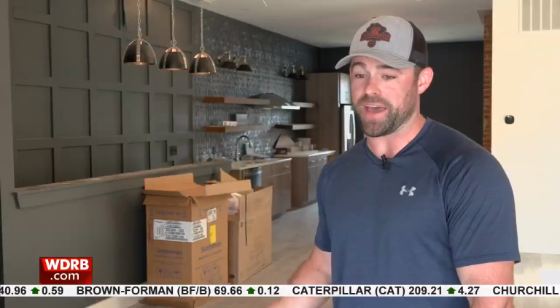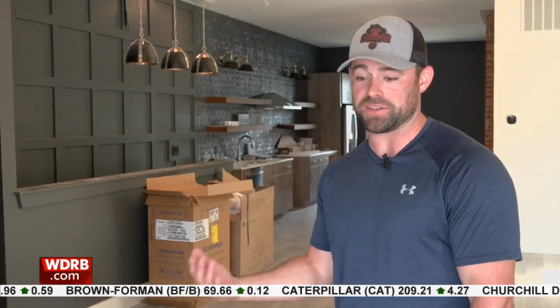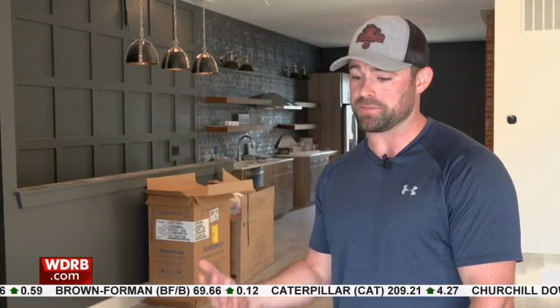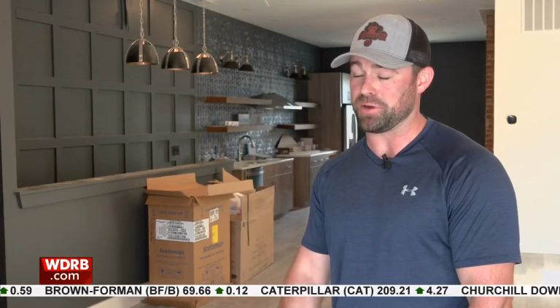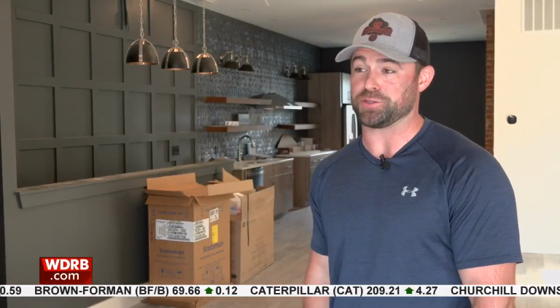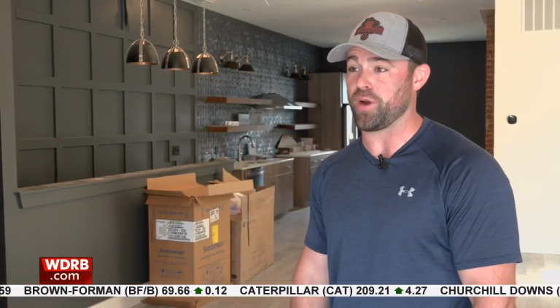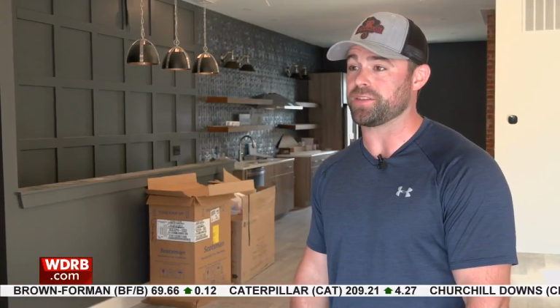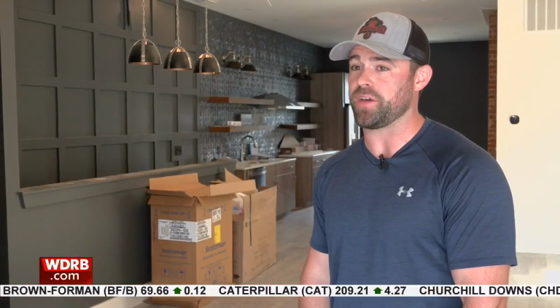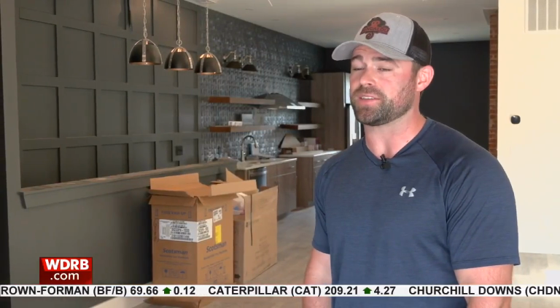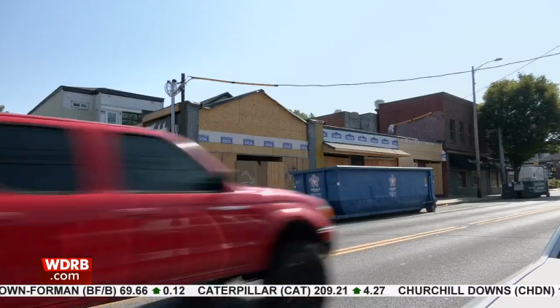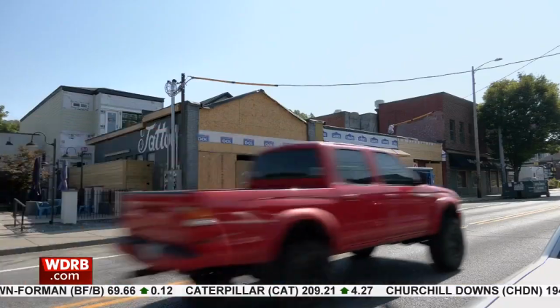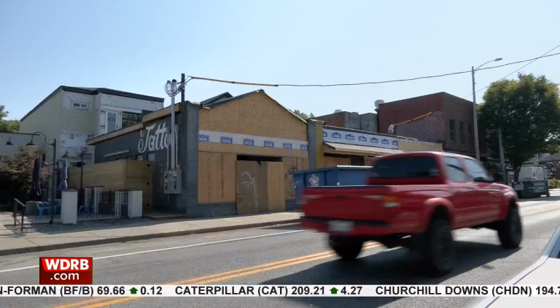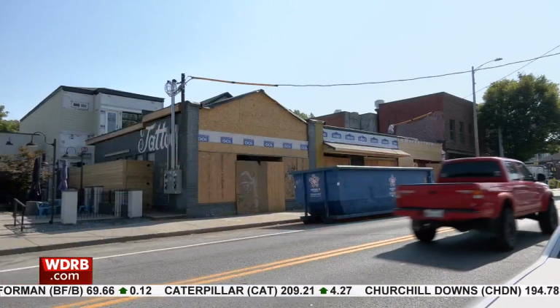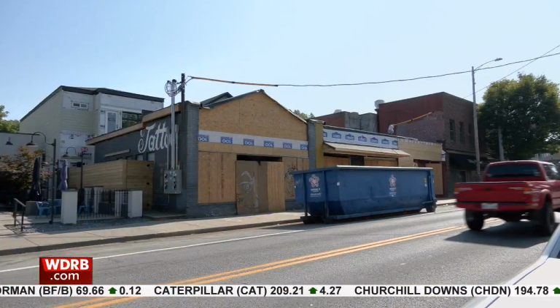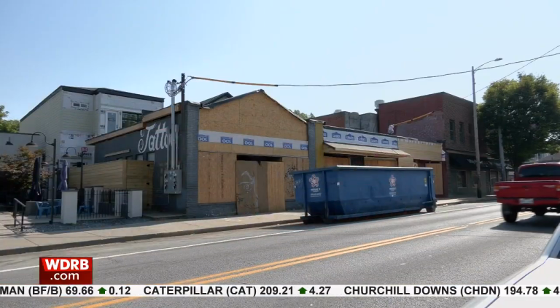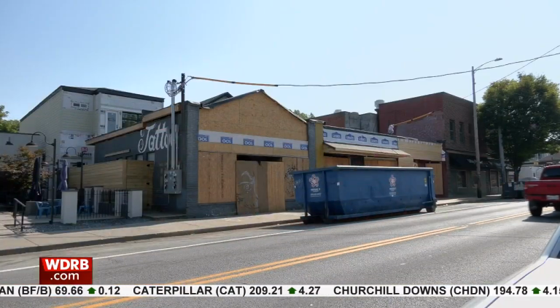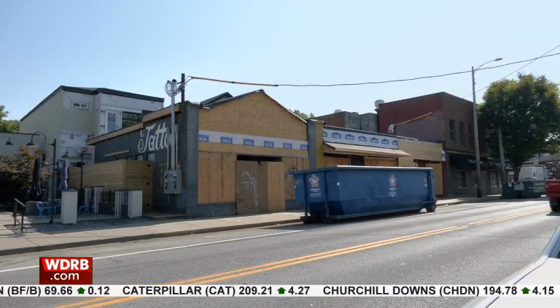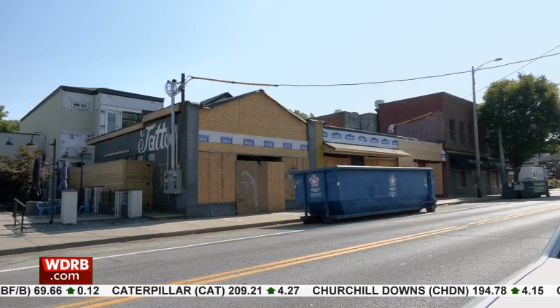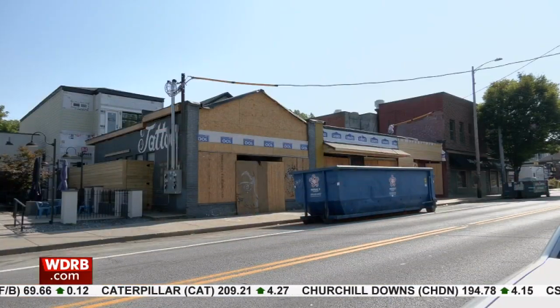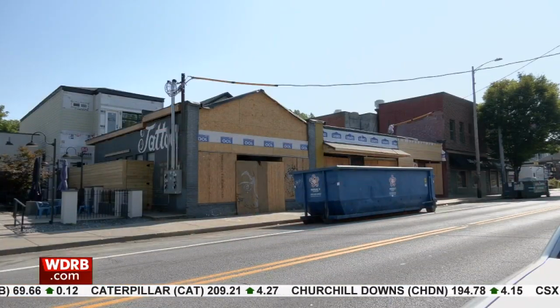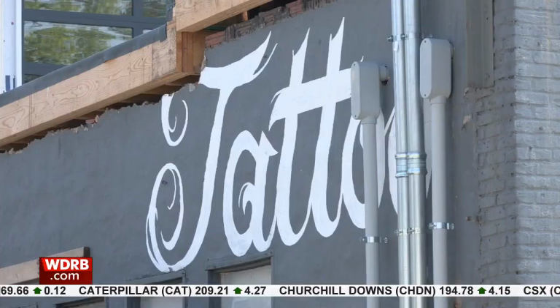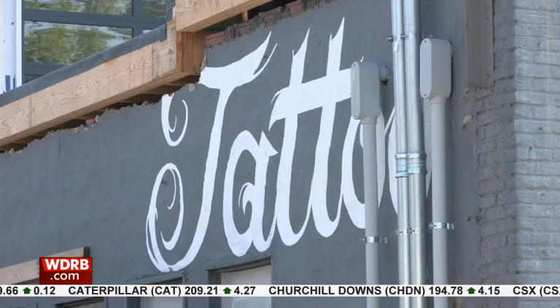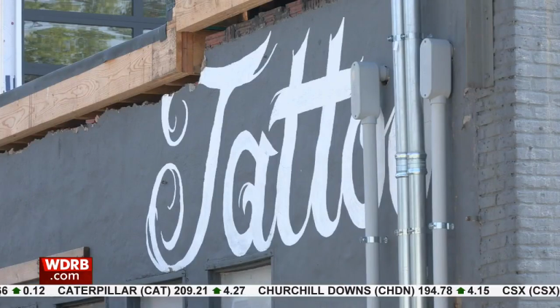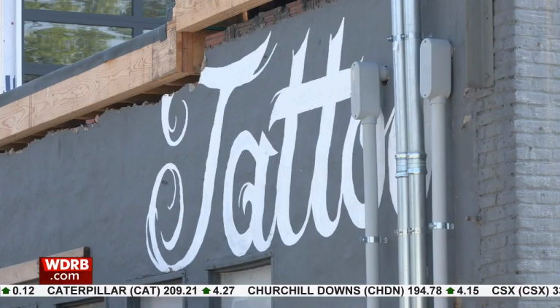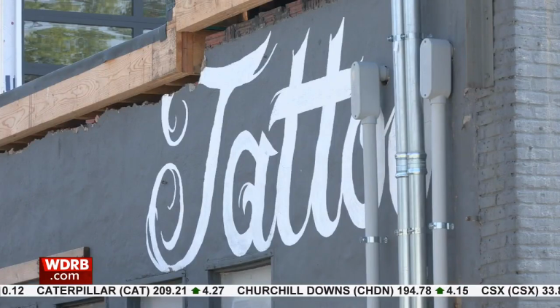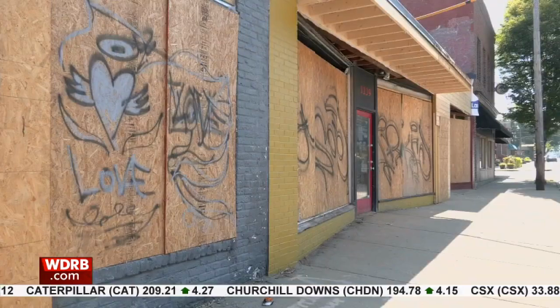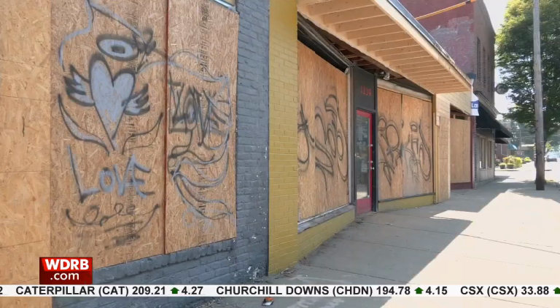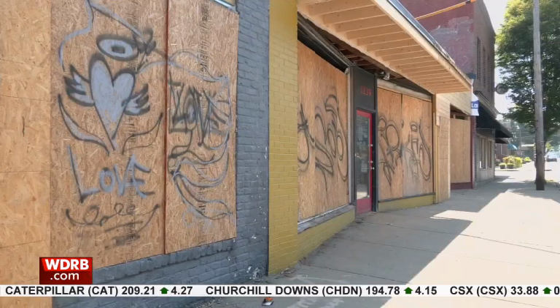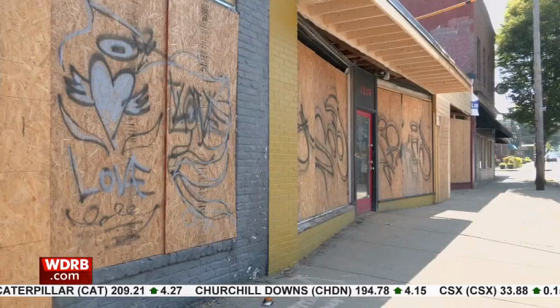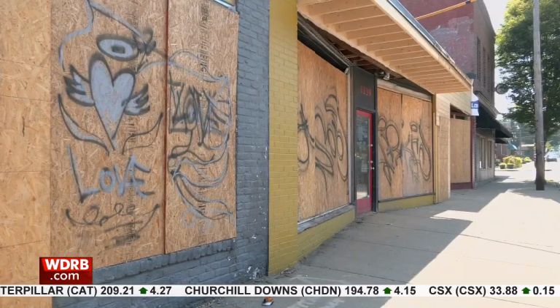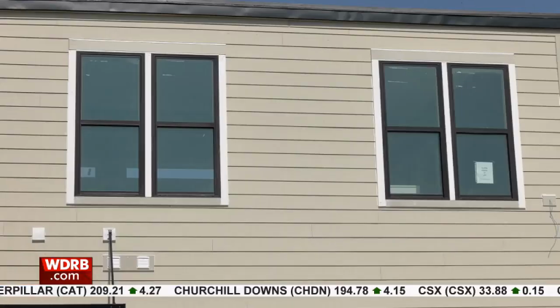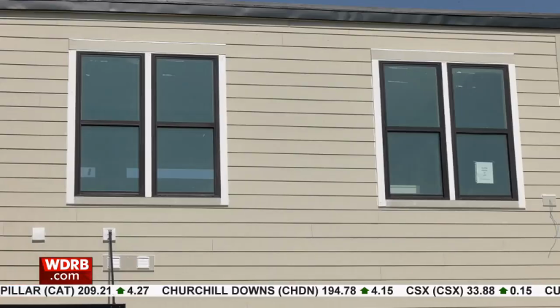It just punched us right in the face. Most recently, the building housed a tattoo shop, retail, and several apartments.